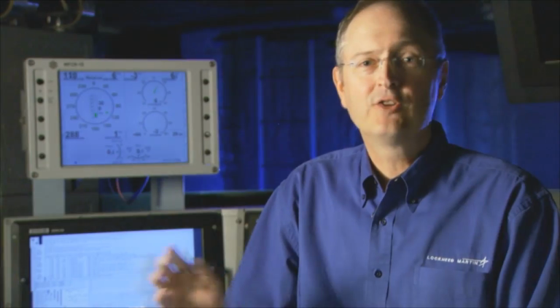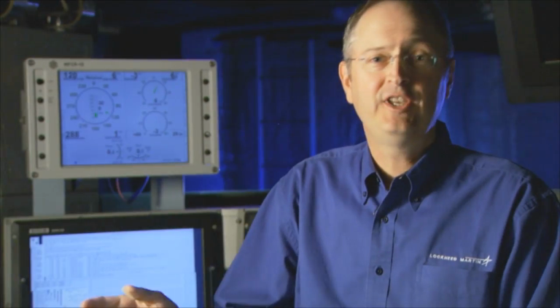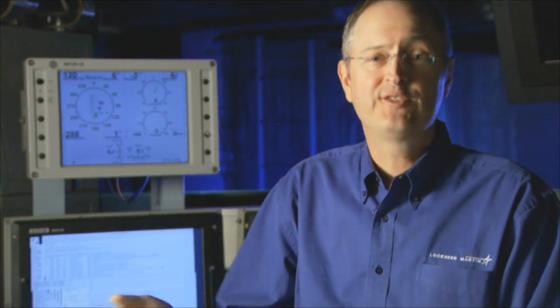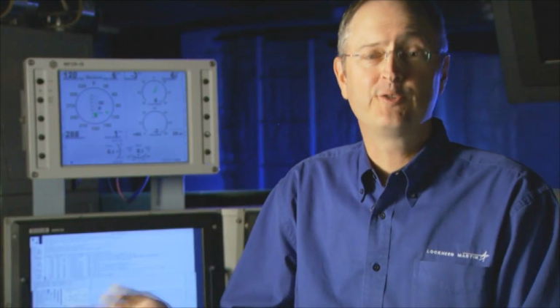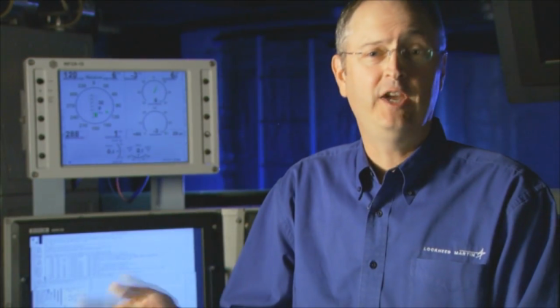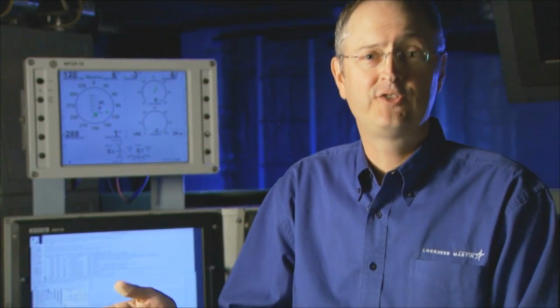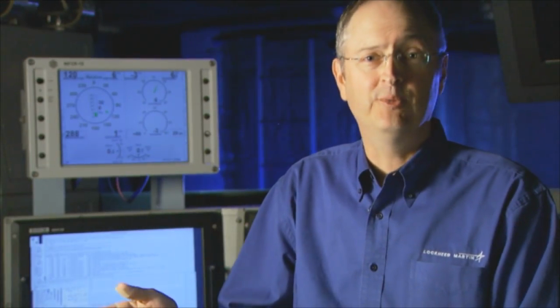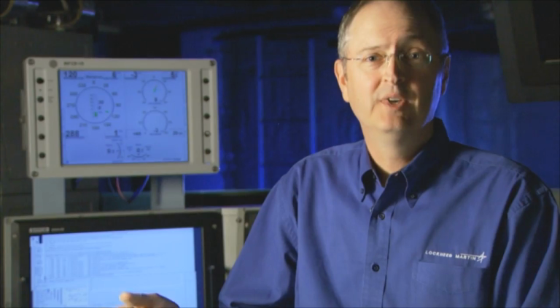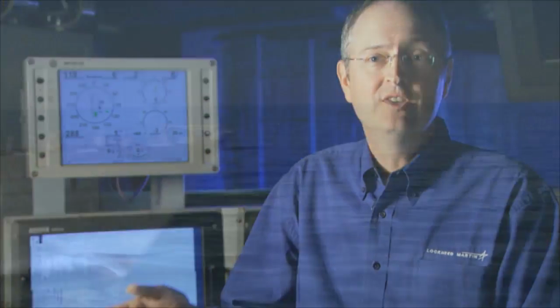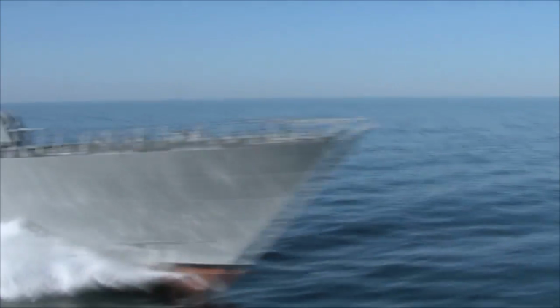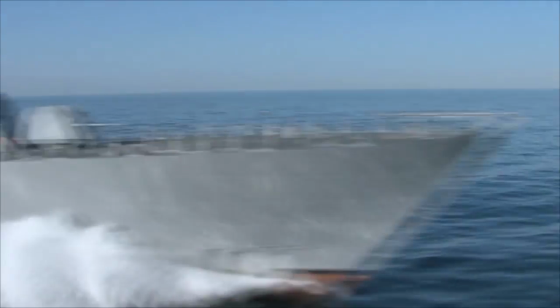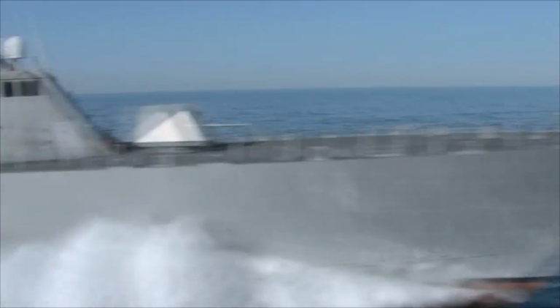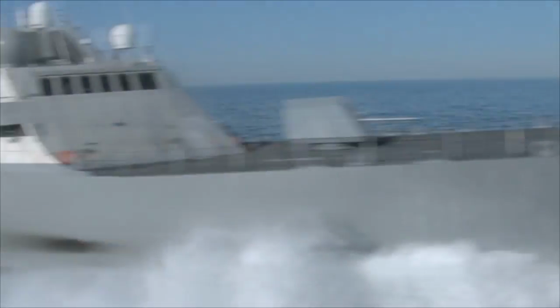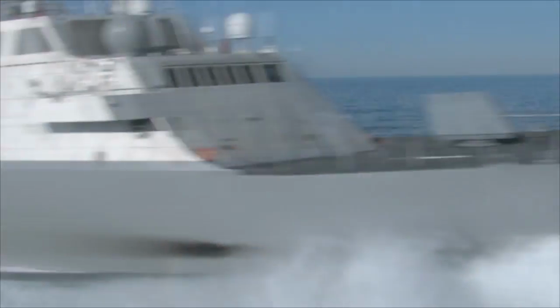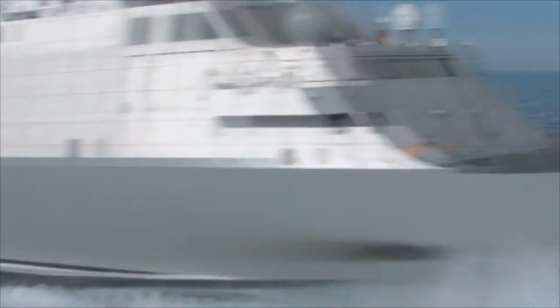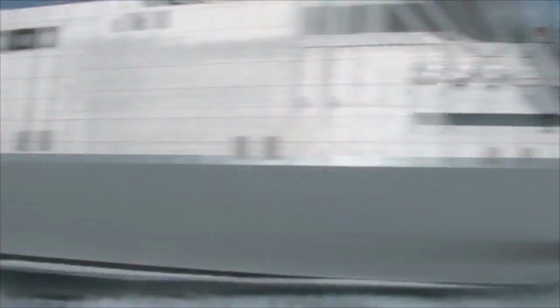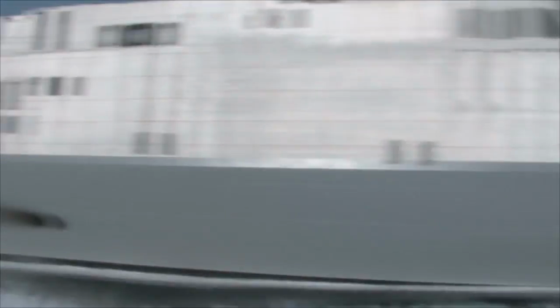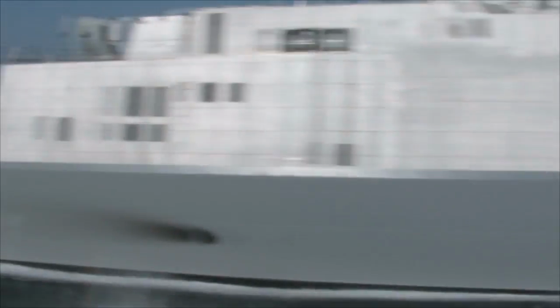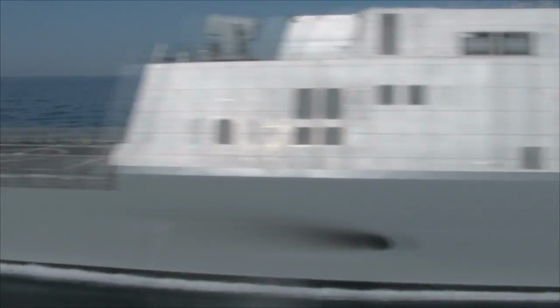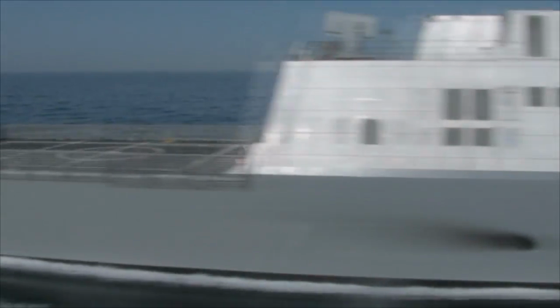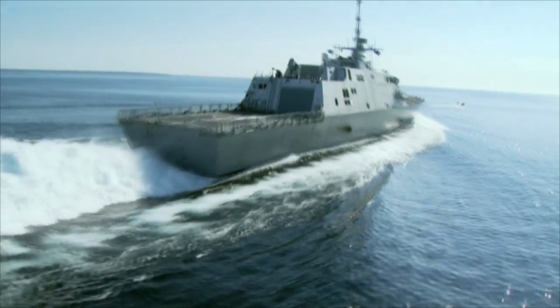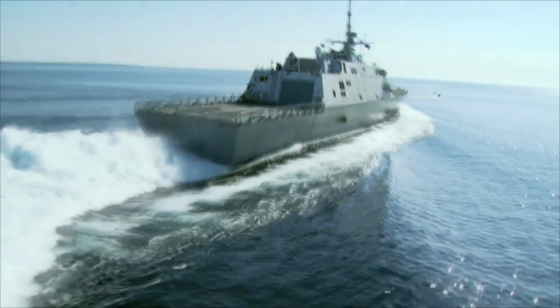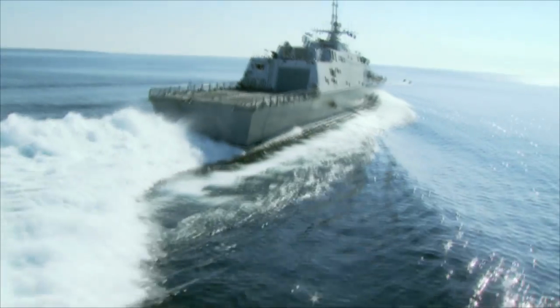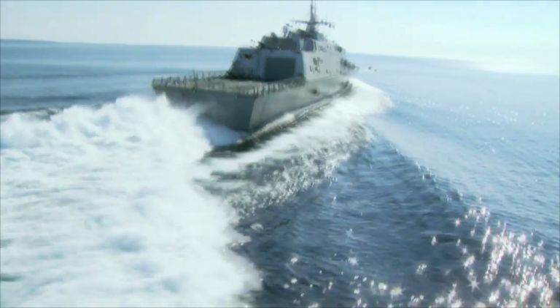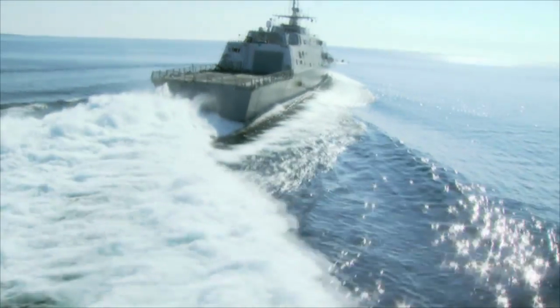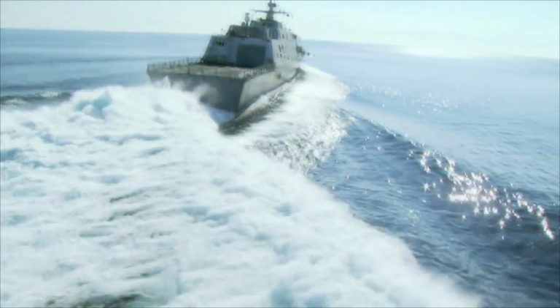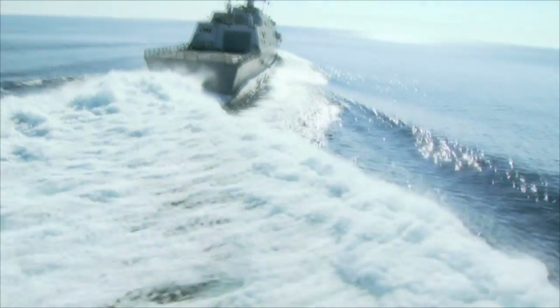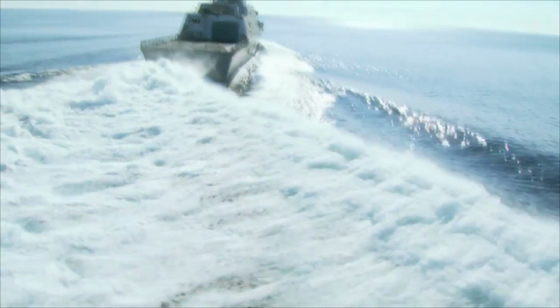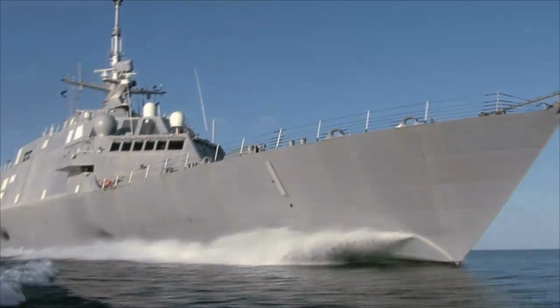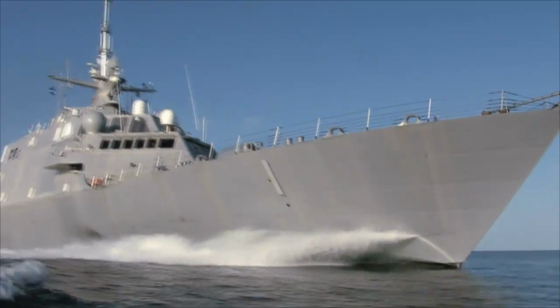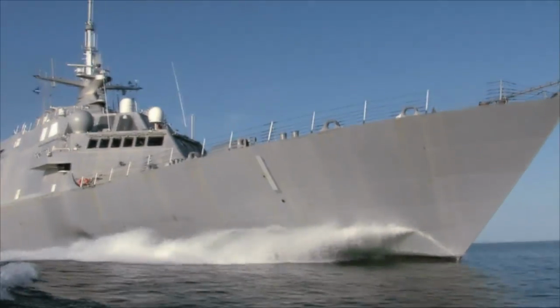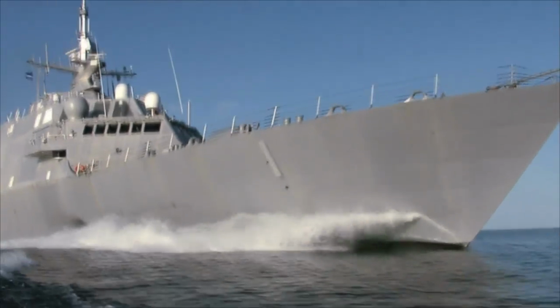LCS is a fast ship. She can sail faster than 40 knots, which is about 45 miles an hour.